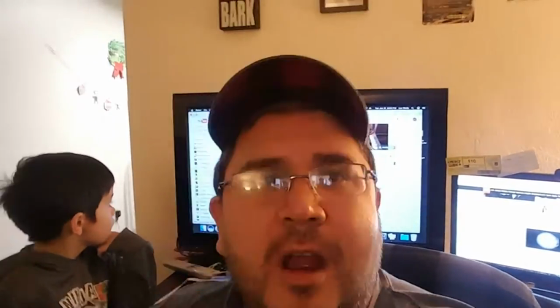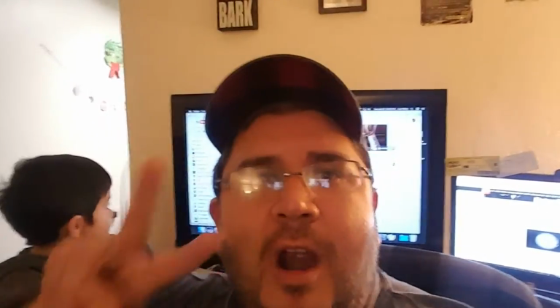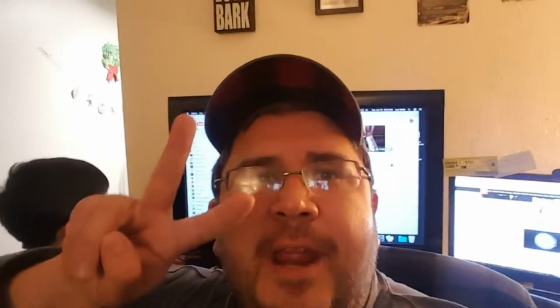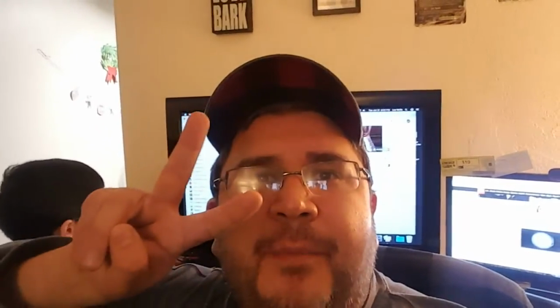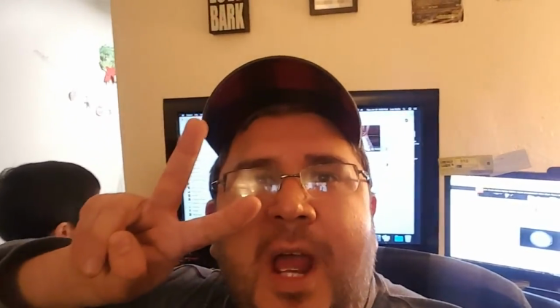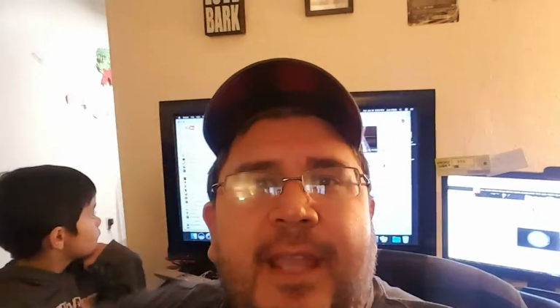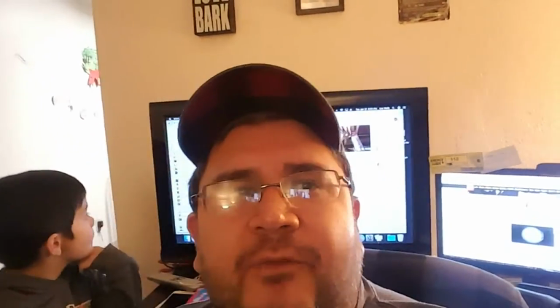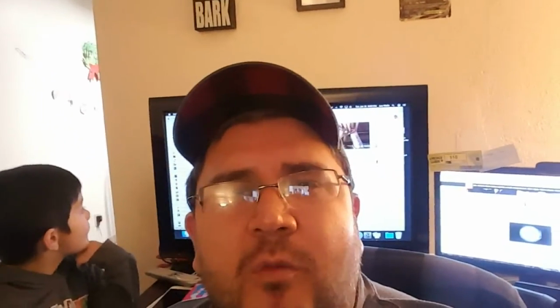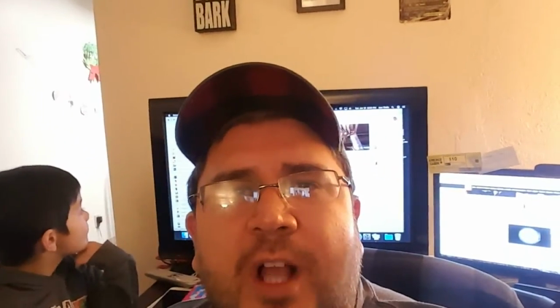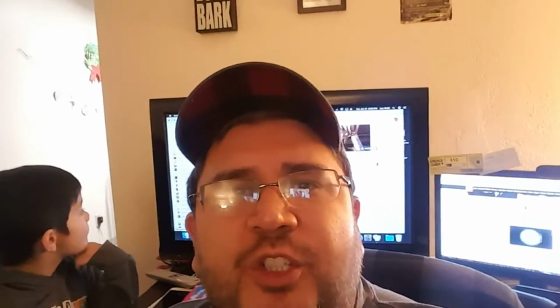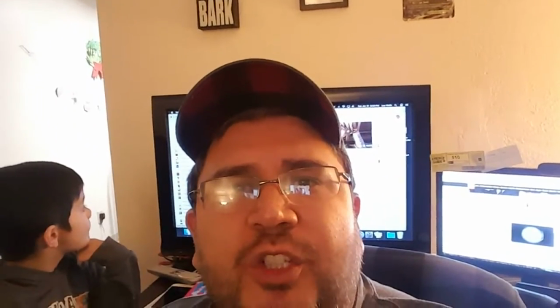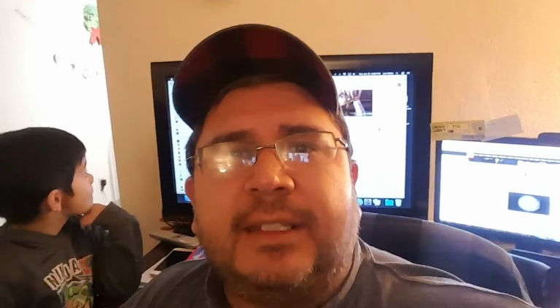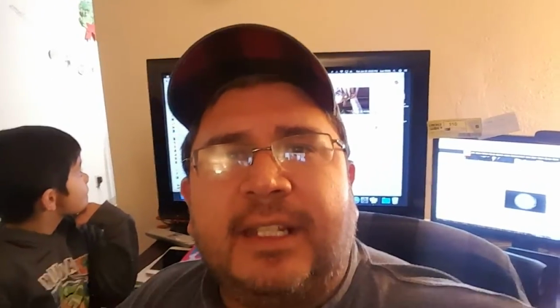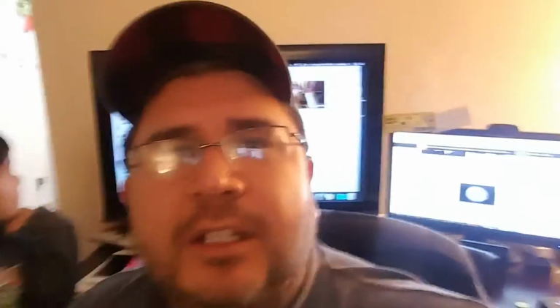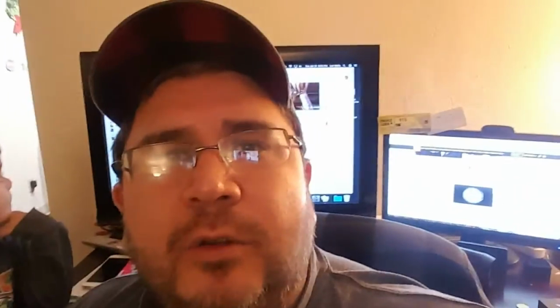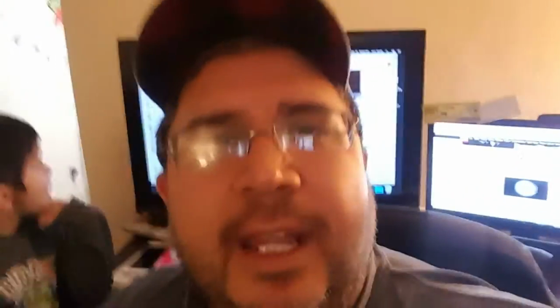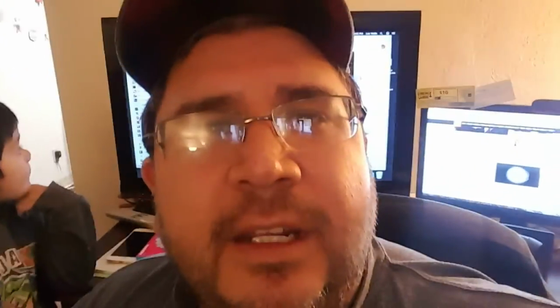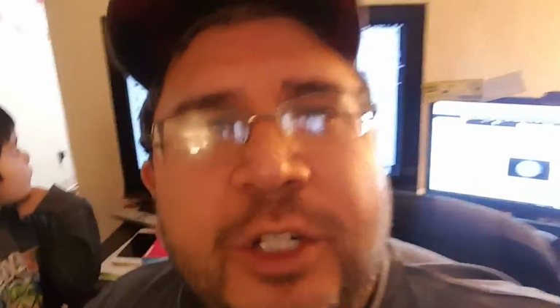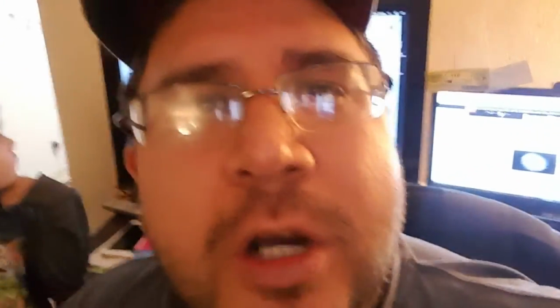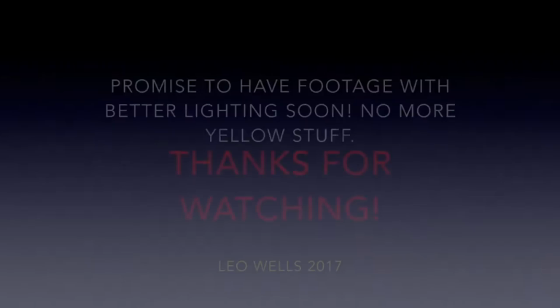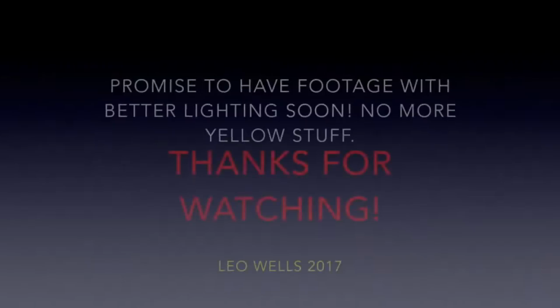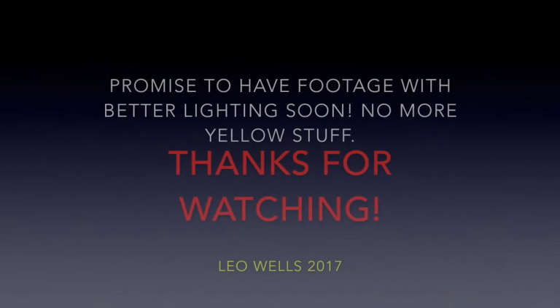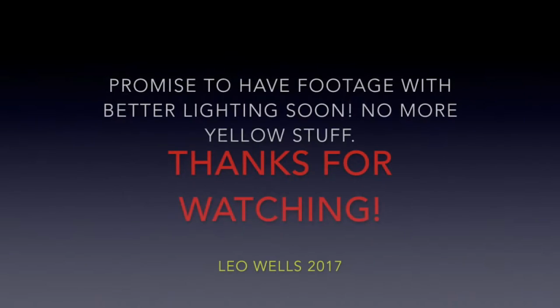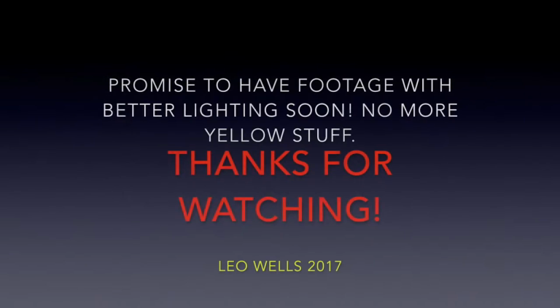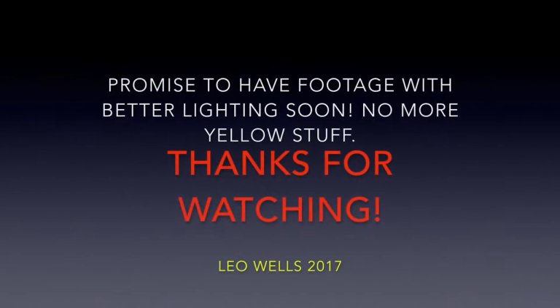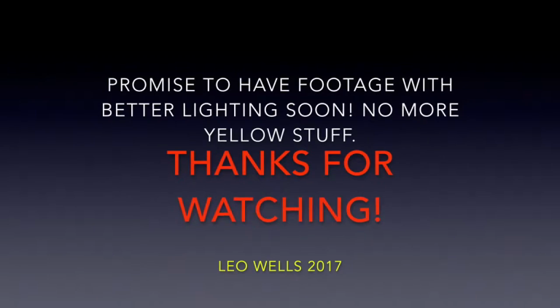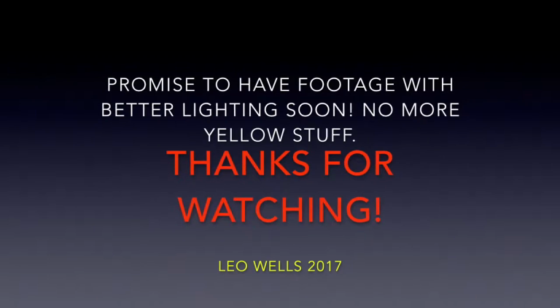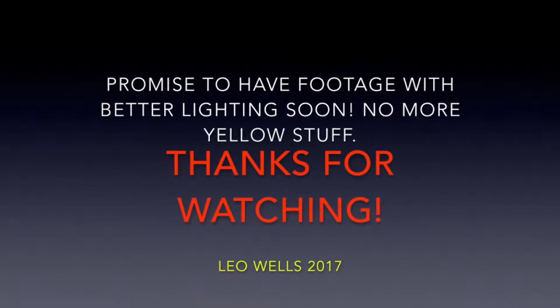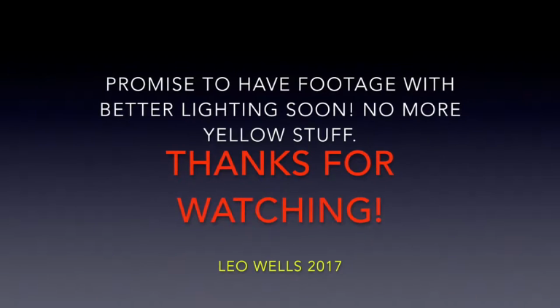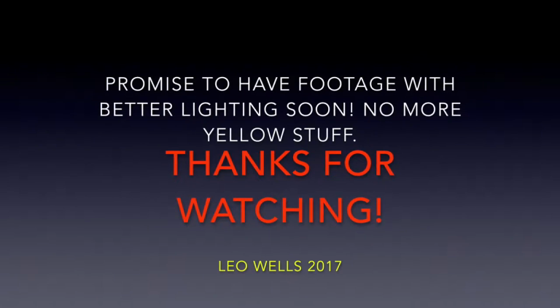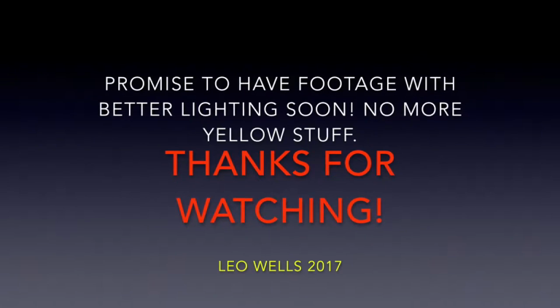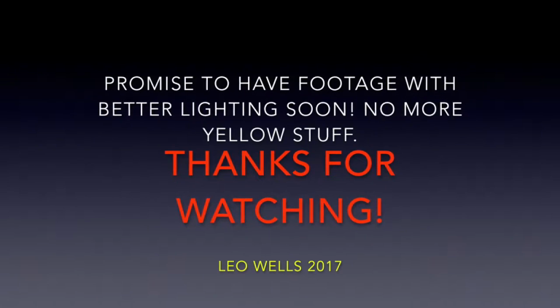Alright, bye. Thanks for watching. See you later. Bye. Bye. Bye.